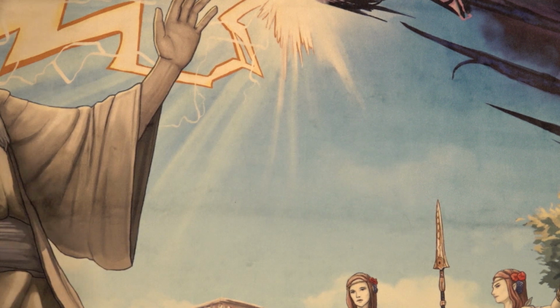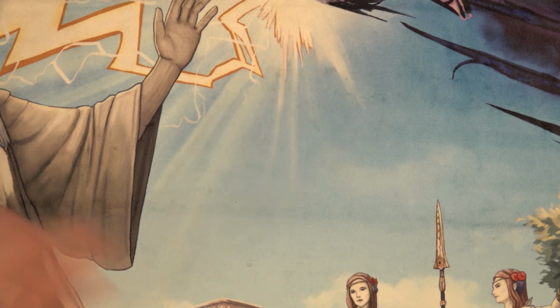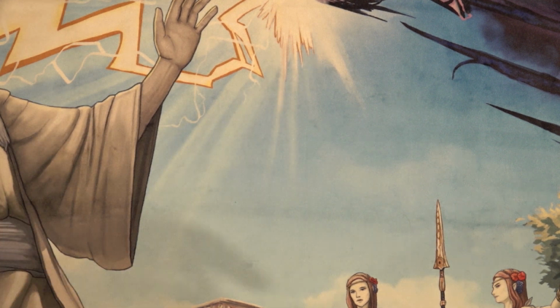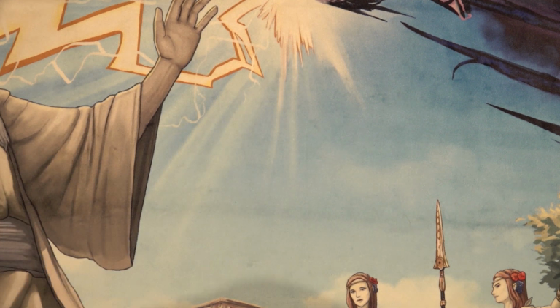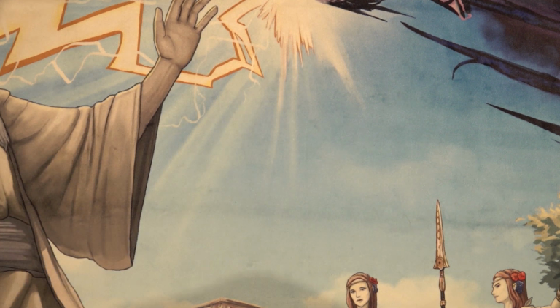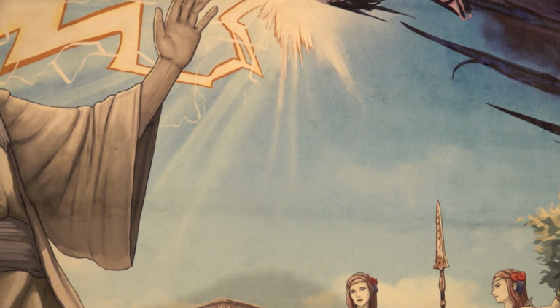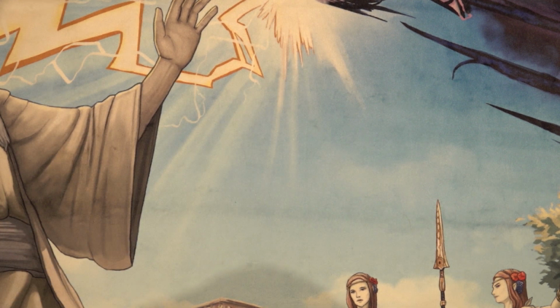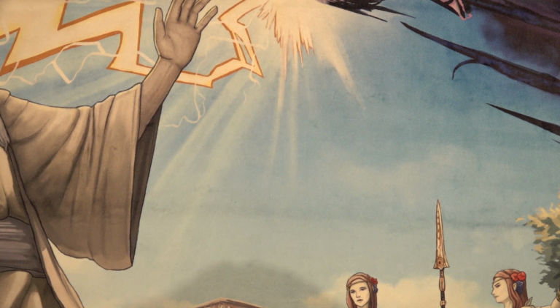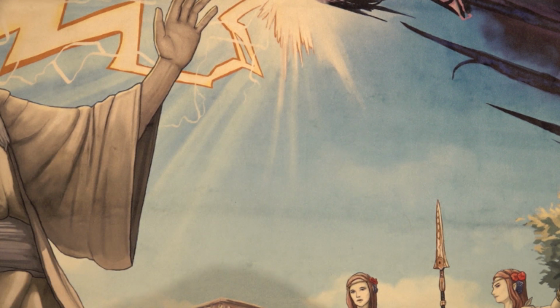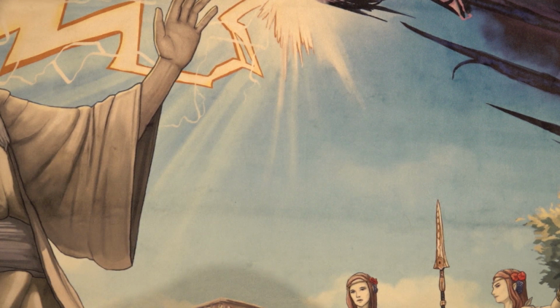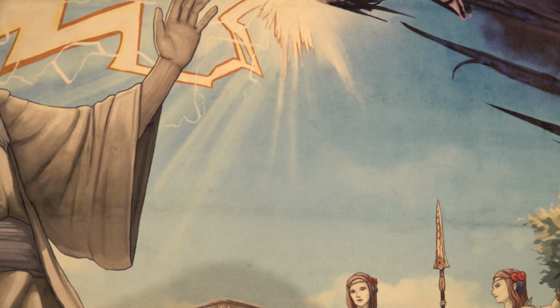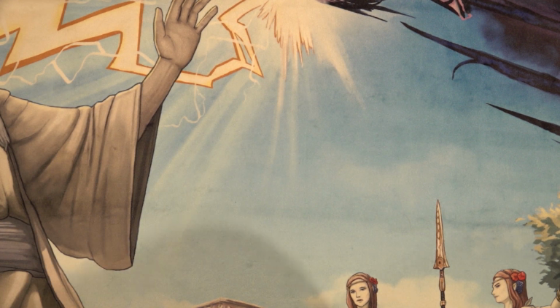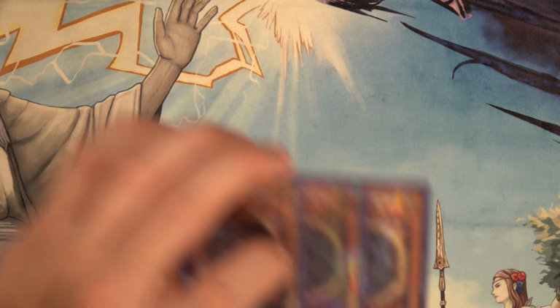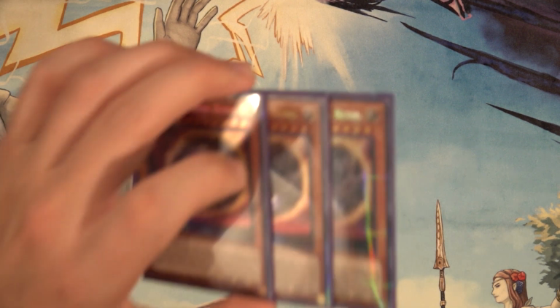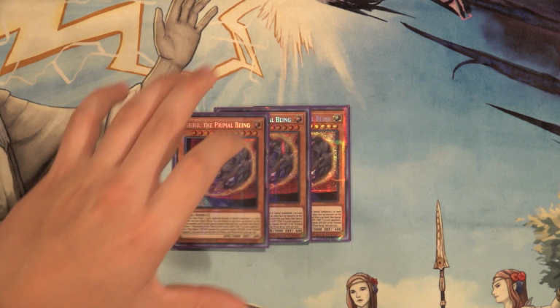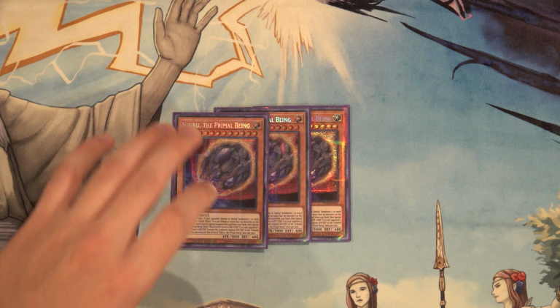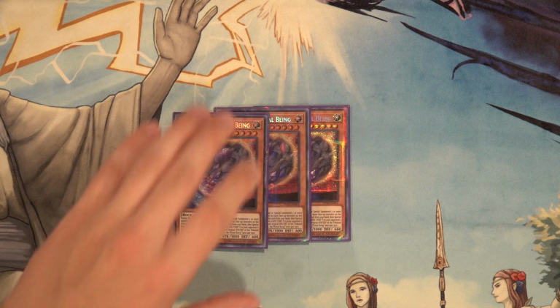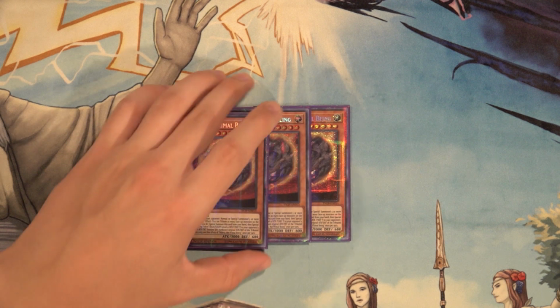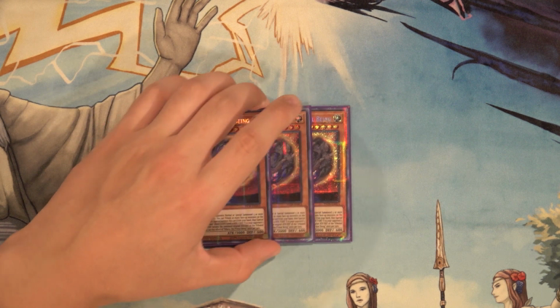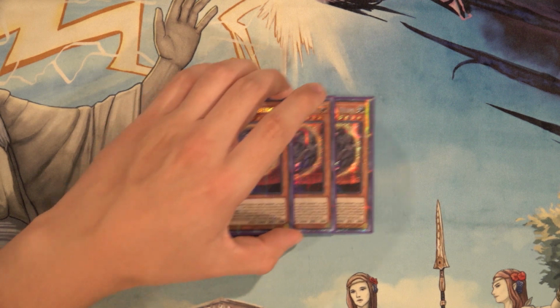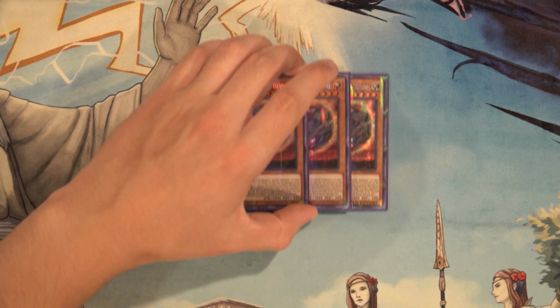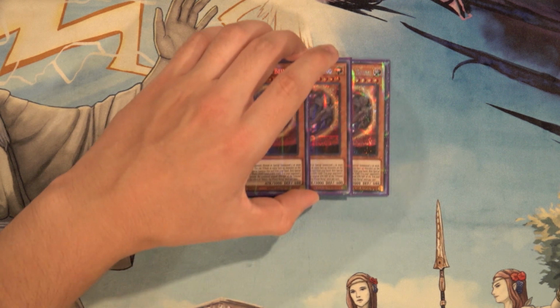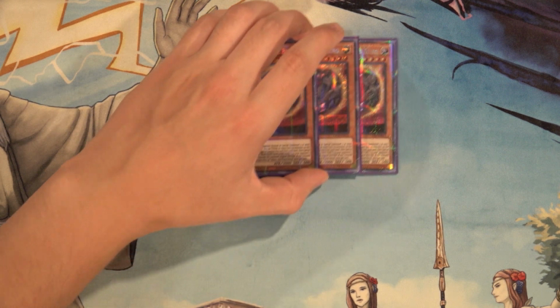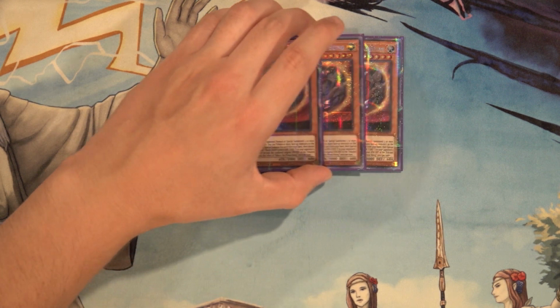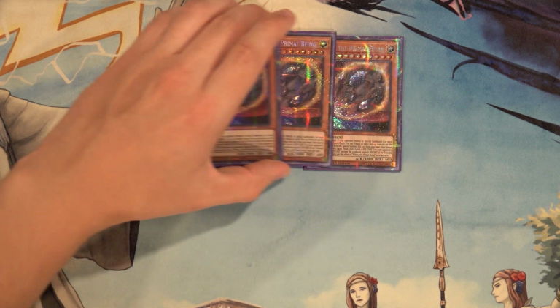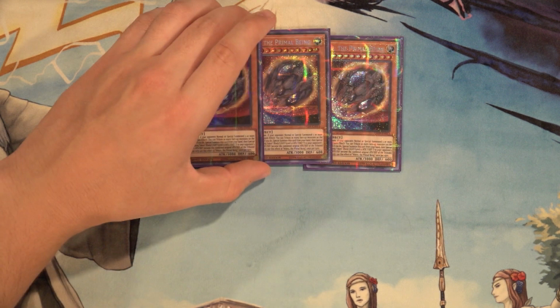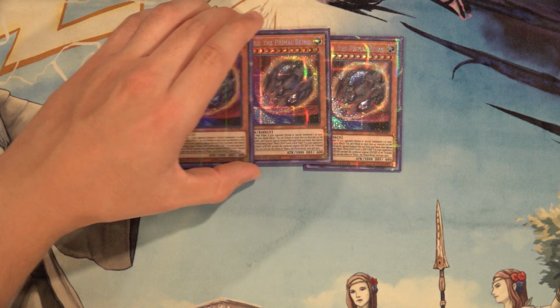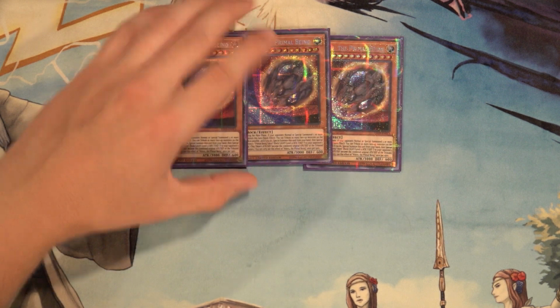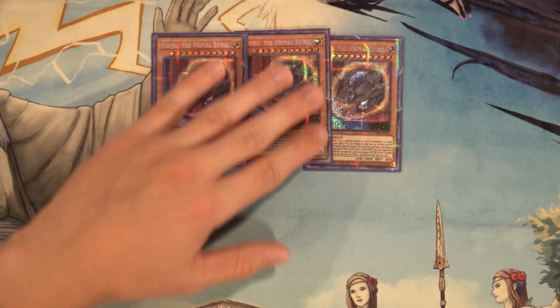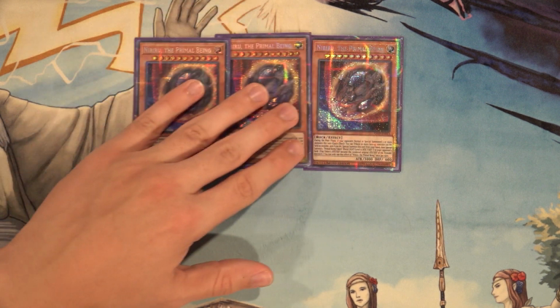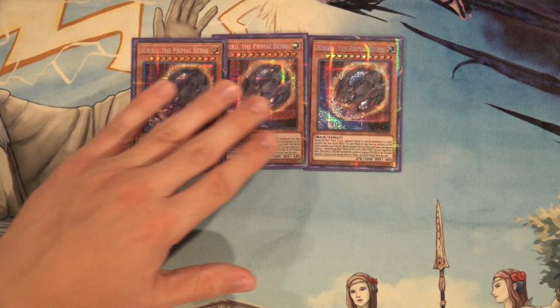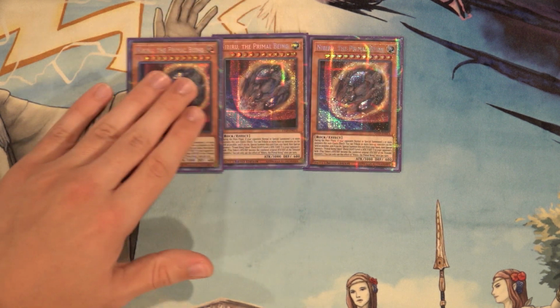Dynotherium is a fantastic card all around. It's level four so you can go into level sevens with it using Dandyko Duke, but again it's mainly just easy link fodder, and the summon effect really isn't that big of a drawback, especially going first.